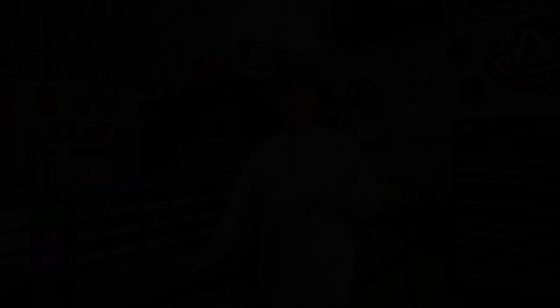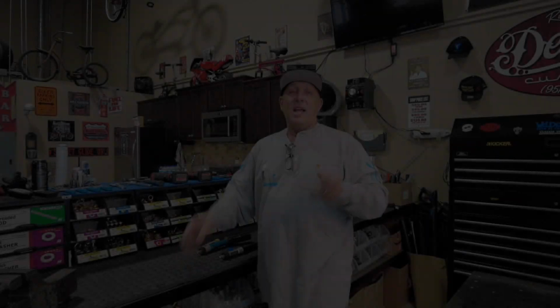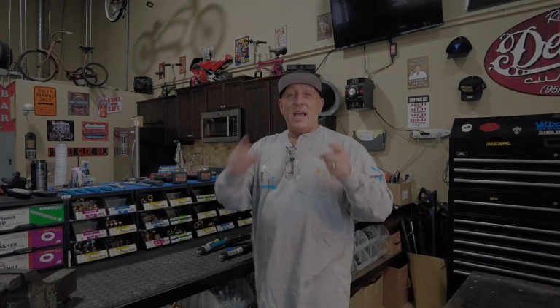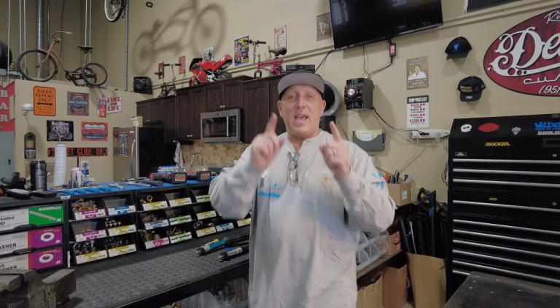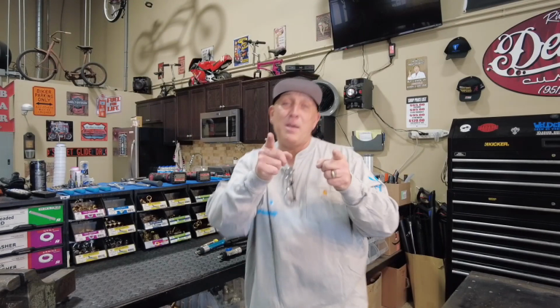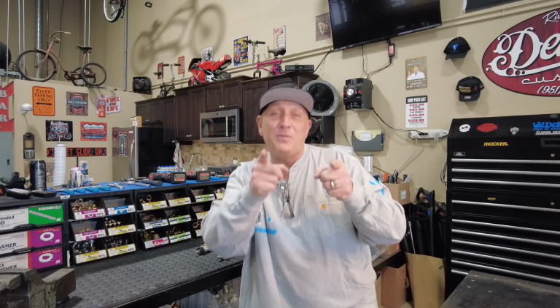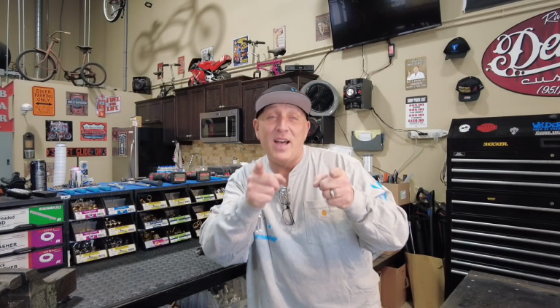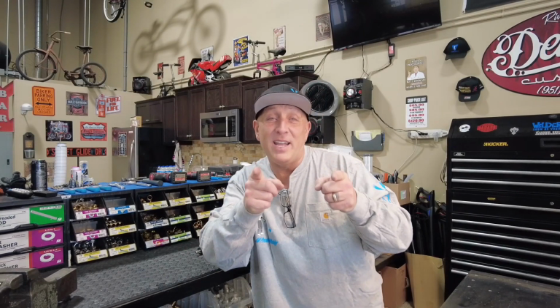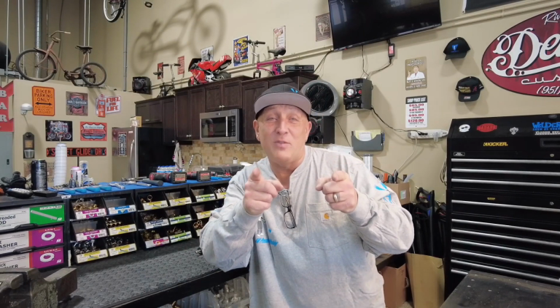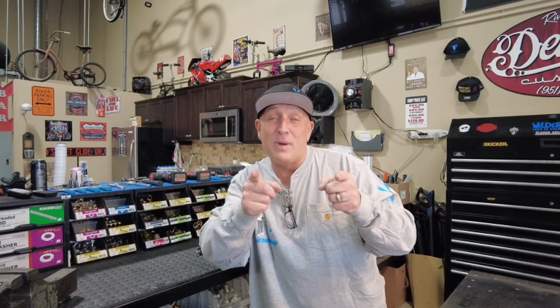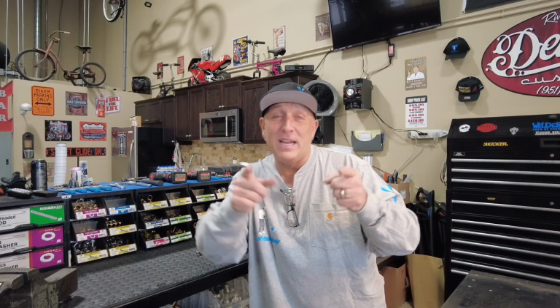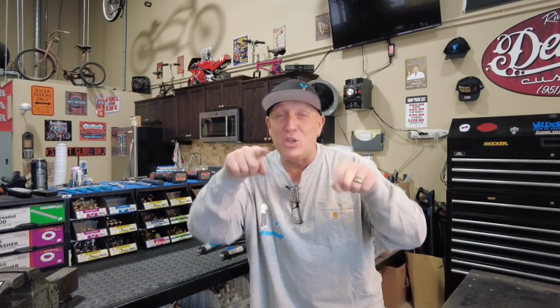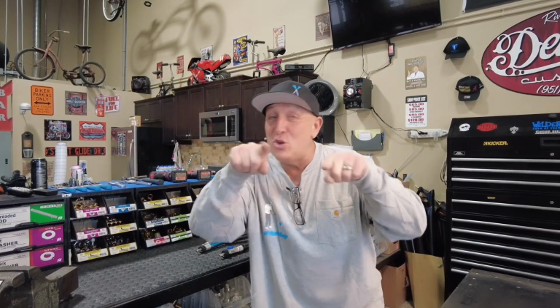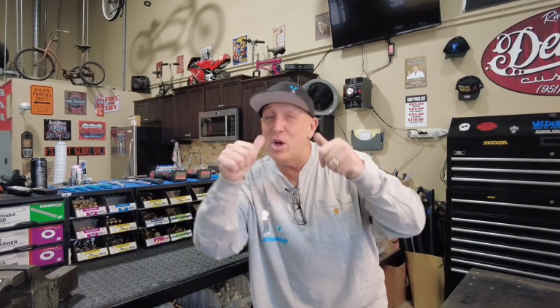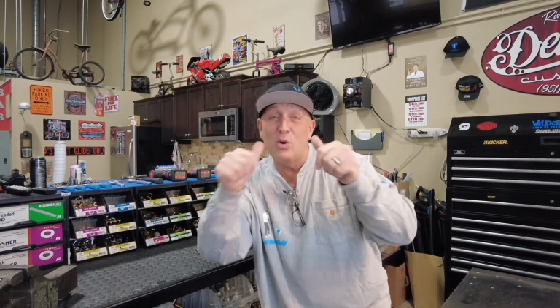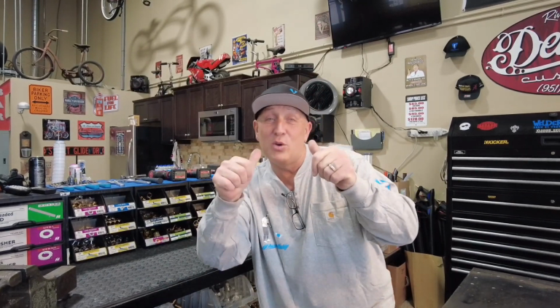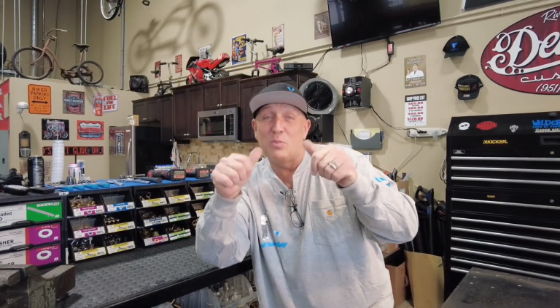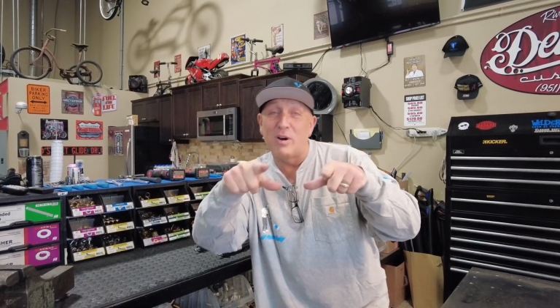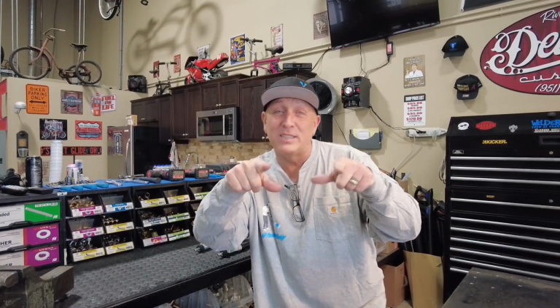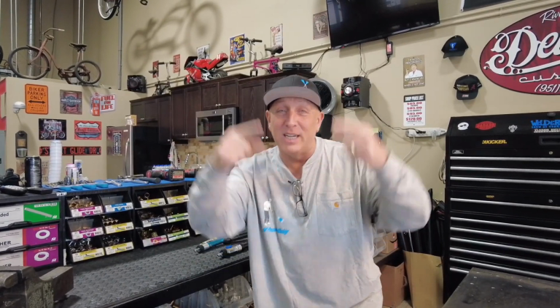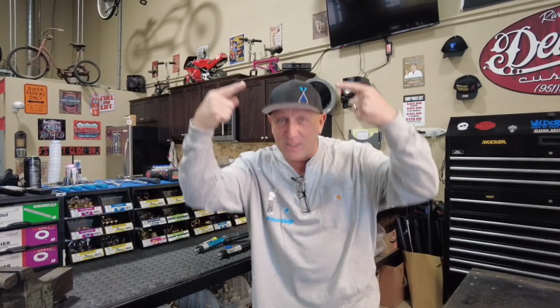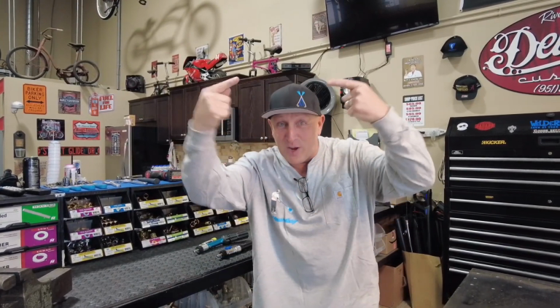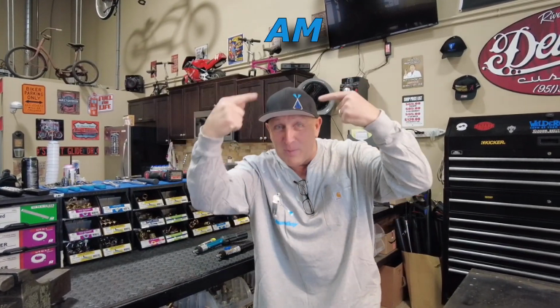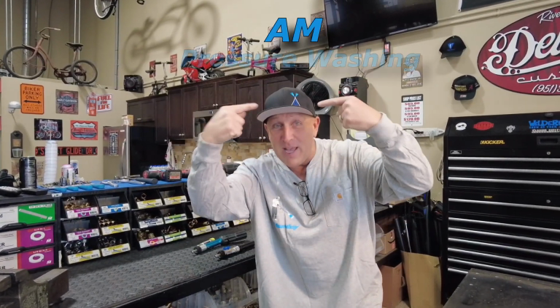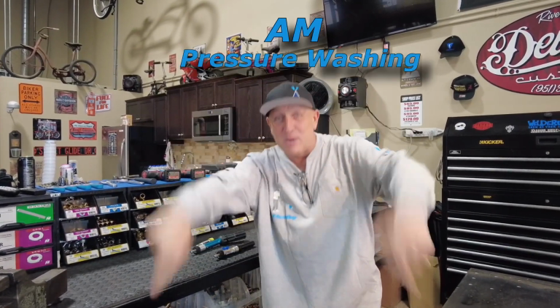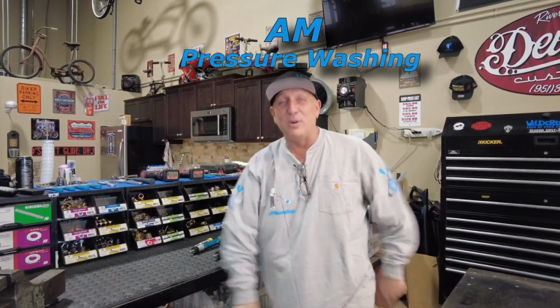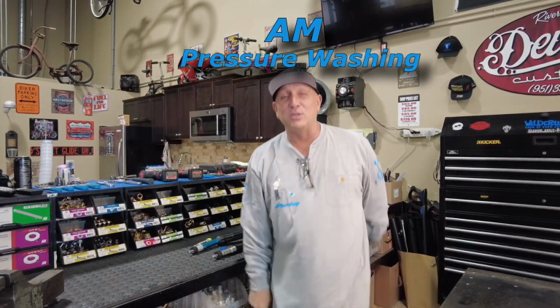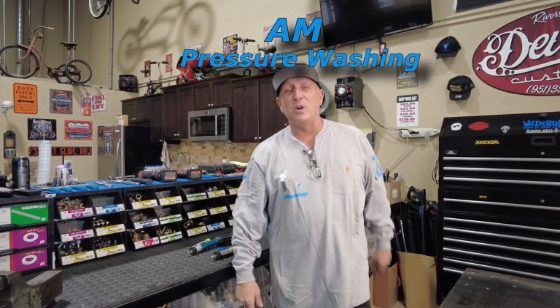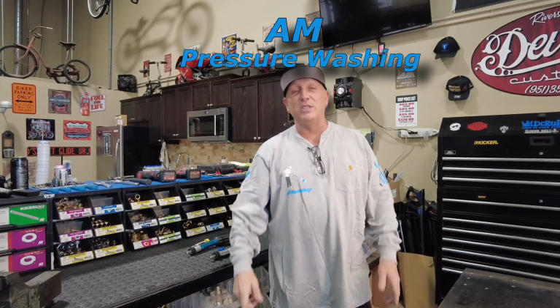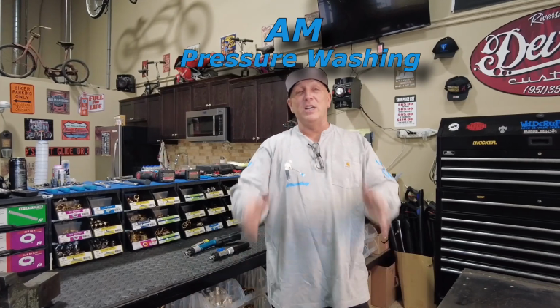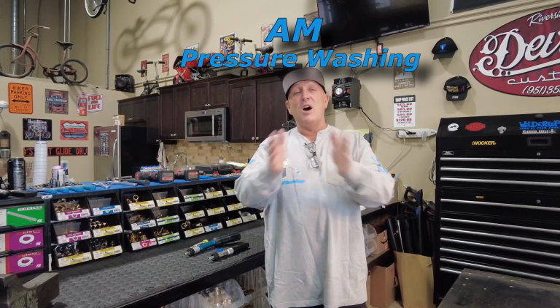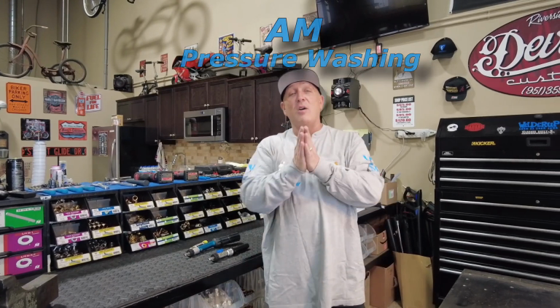Happy Friday everybody! You know who — Mark Sullins from AM Pressure Washing. Alright,